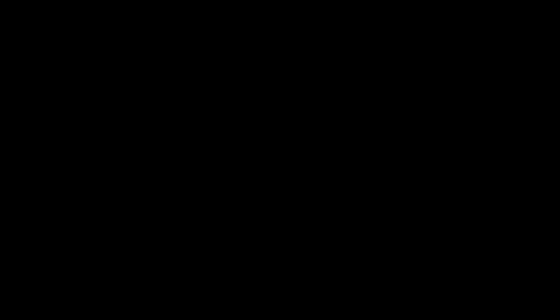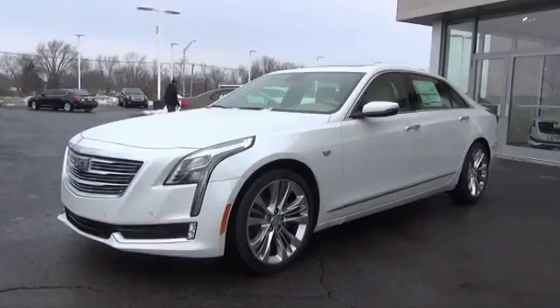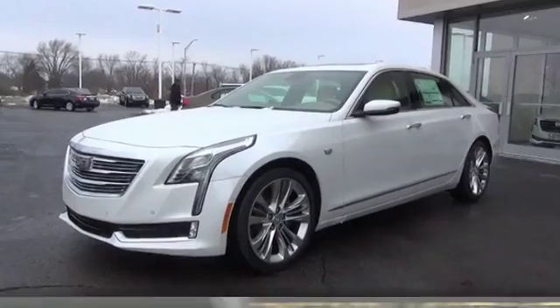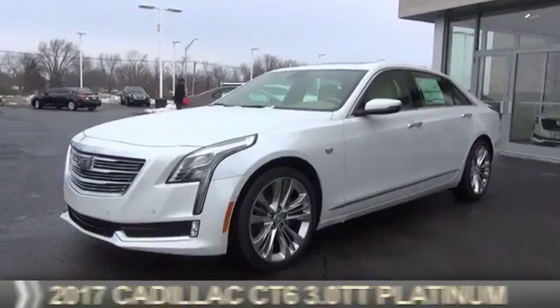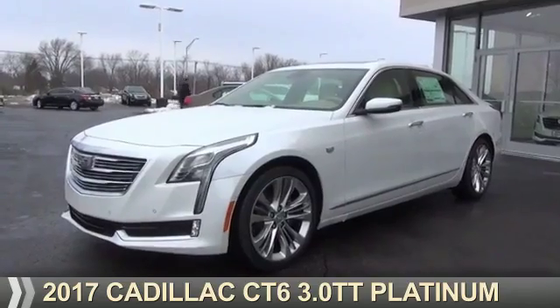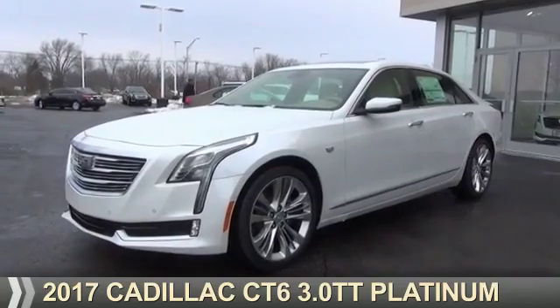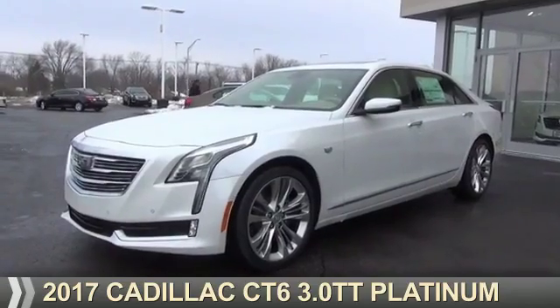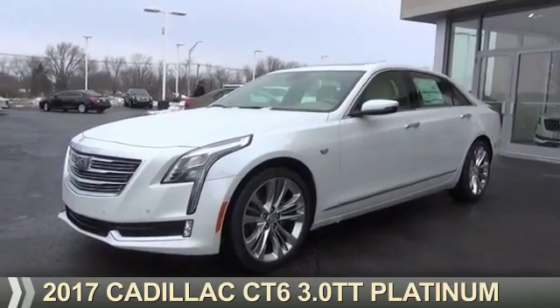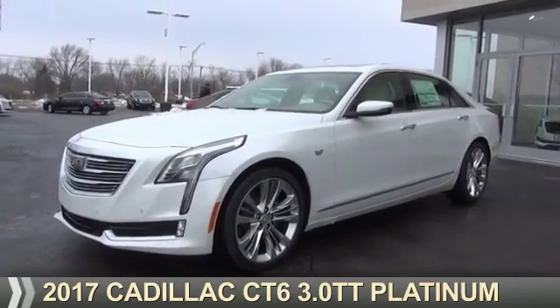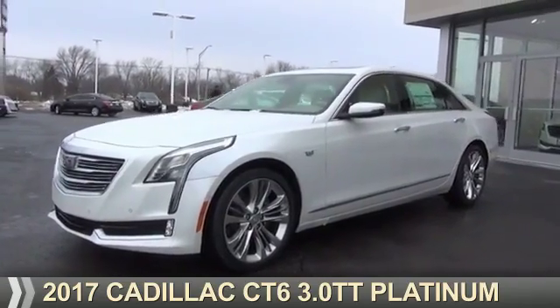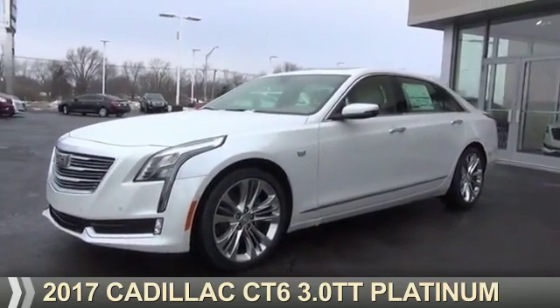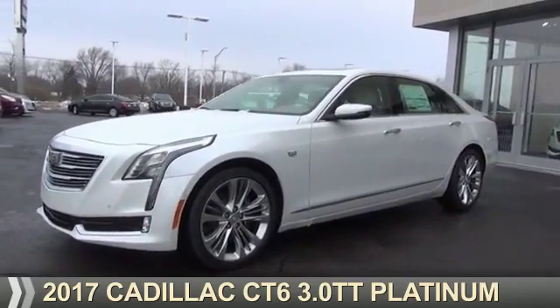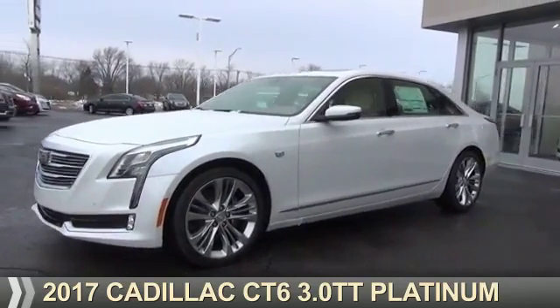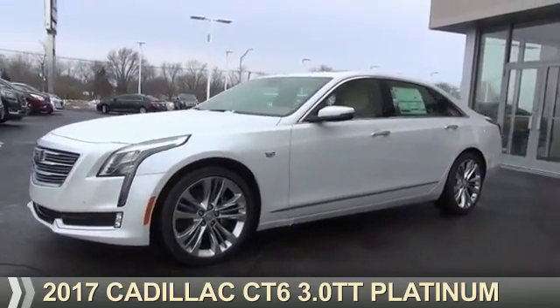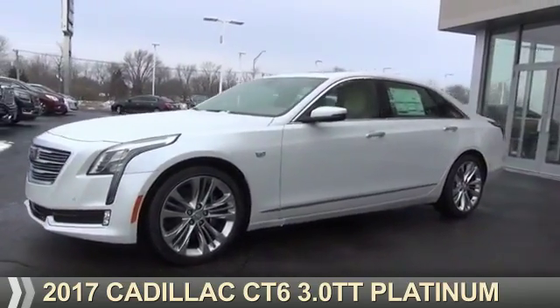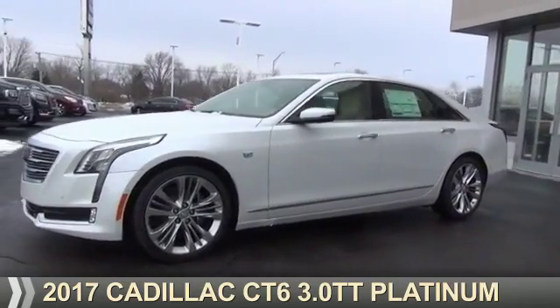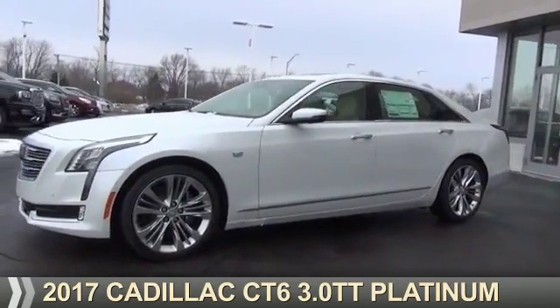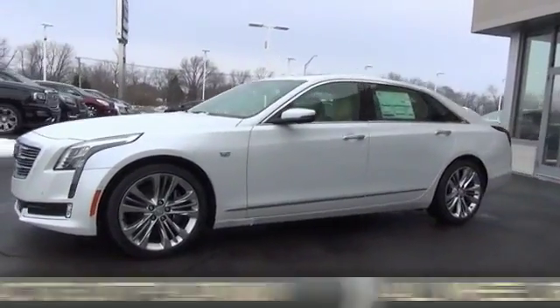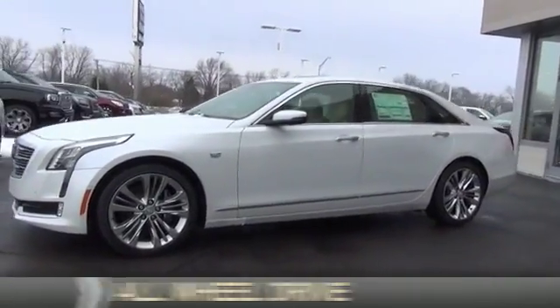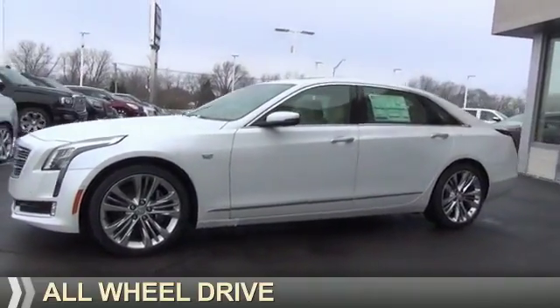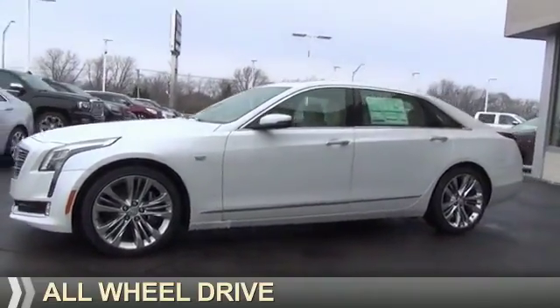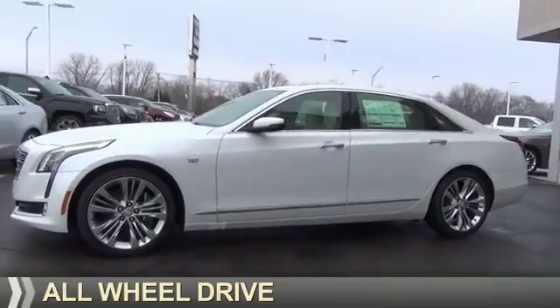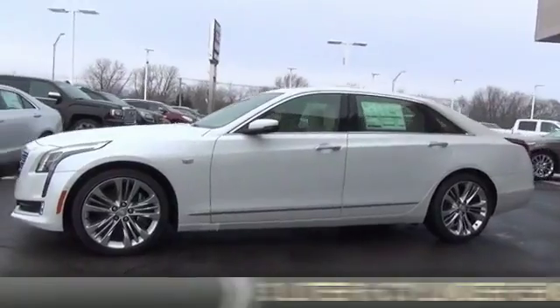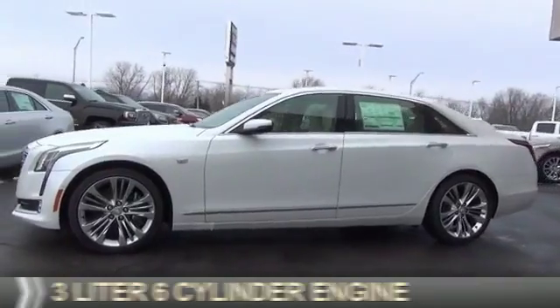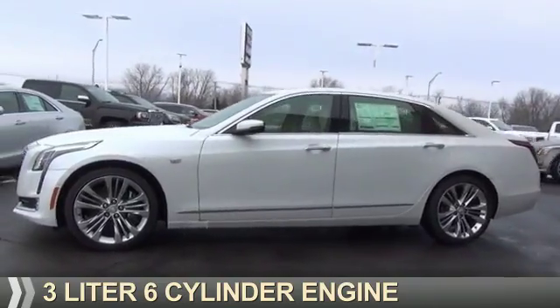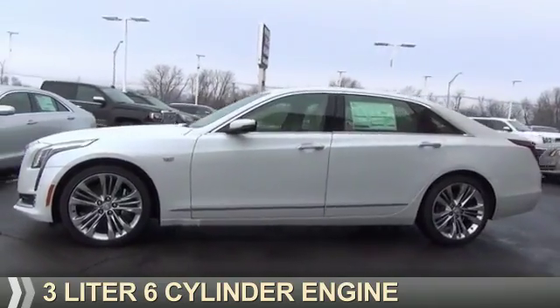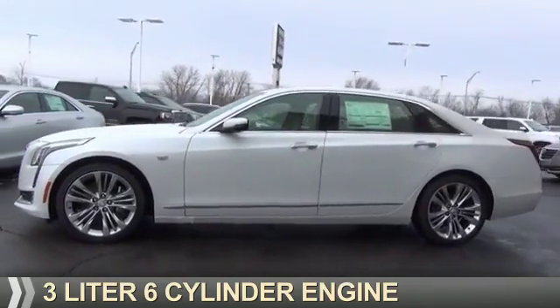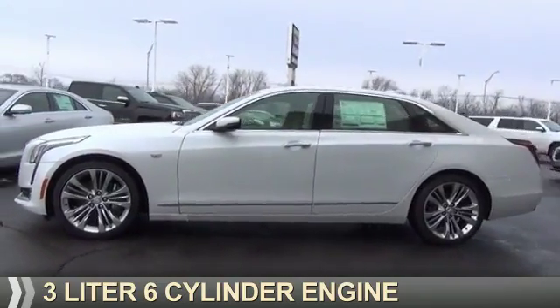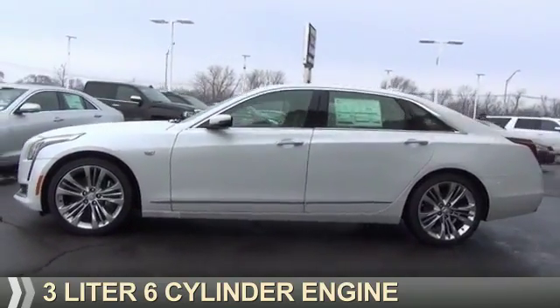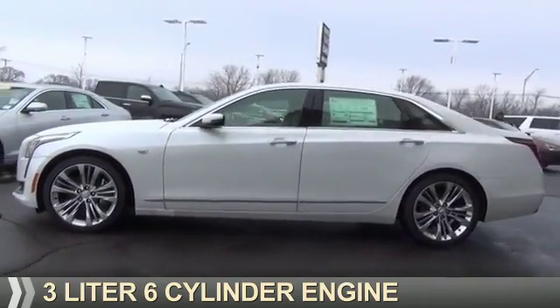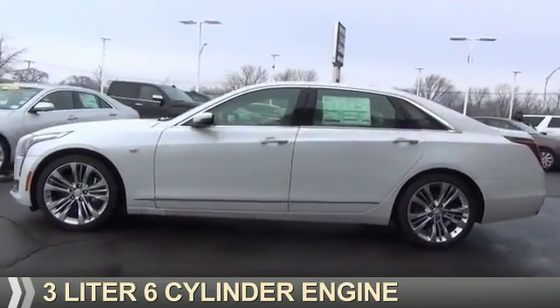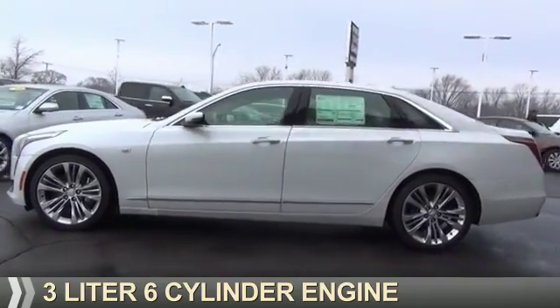This could be the vehicle you're looking for. It's powered by all-wheel drive, a 3-liter, 6-cylinder engine,